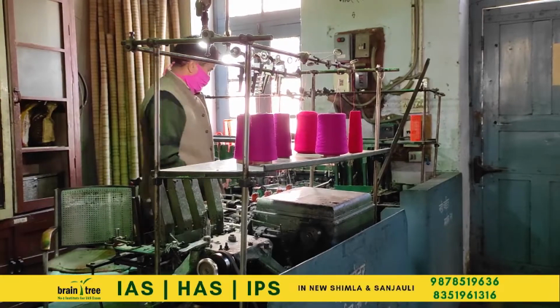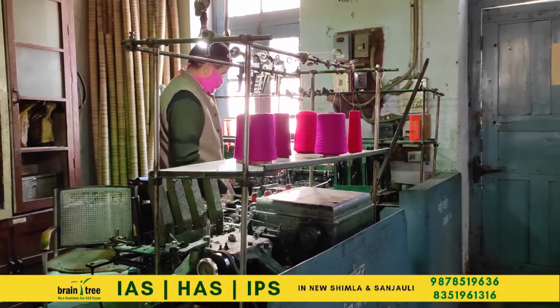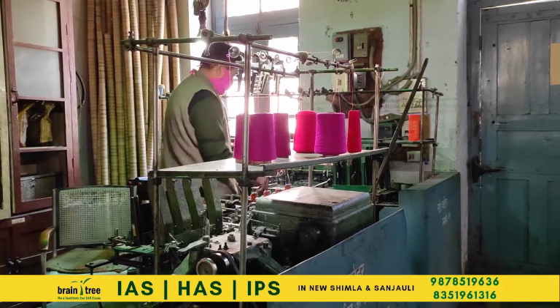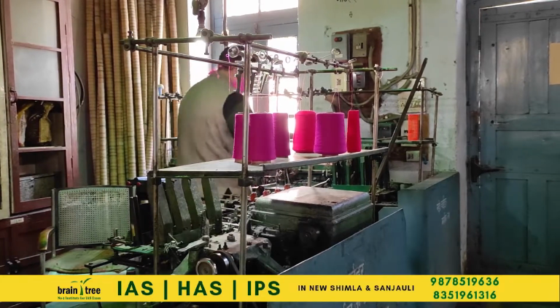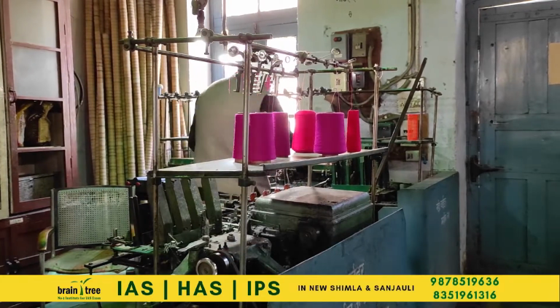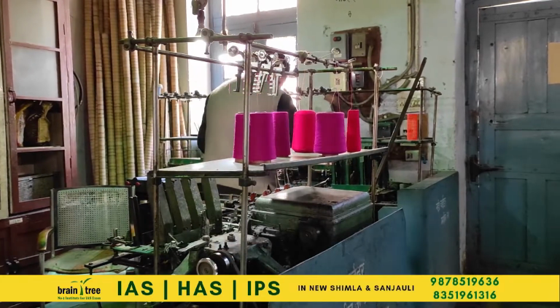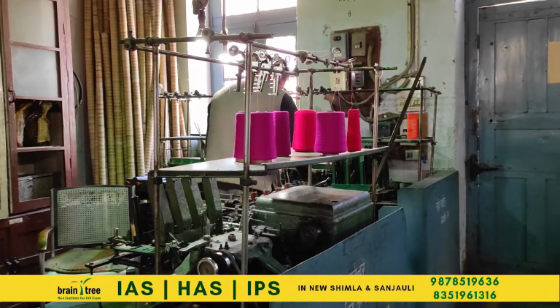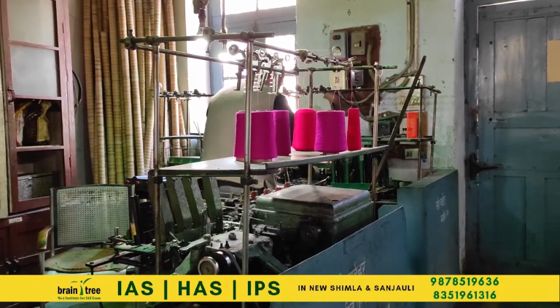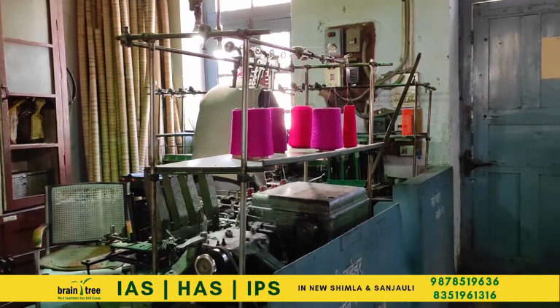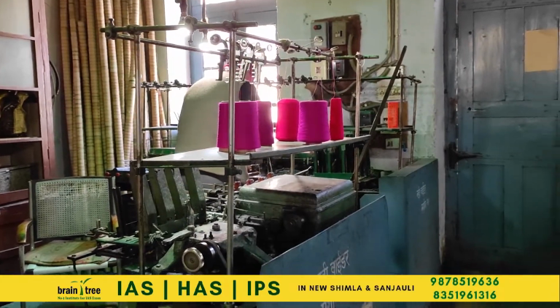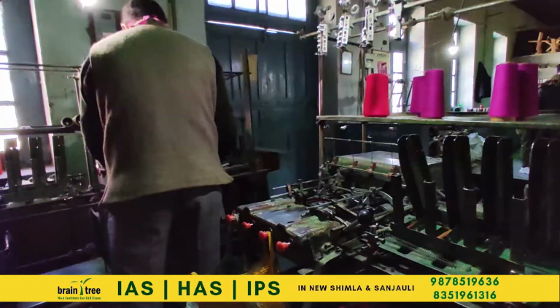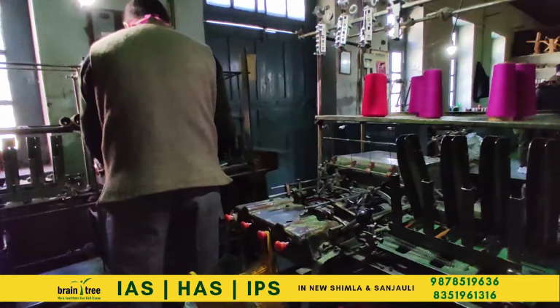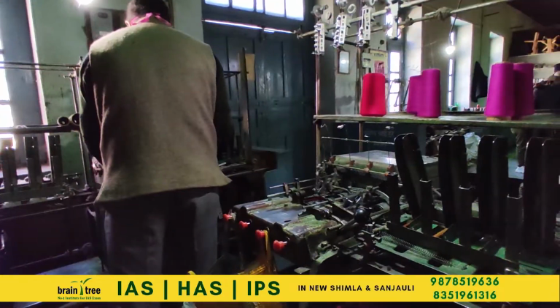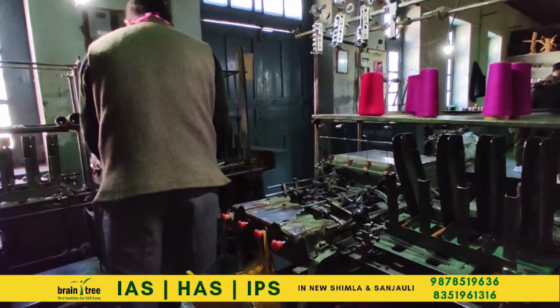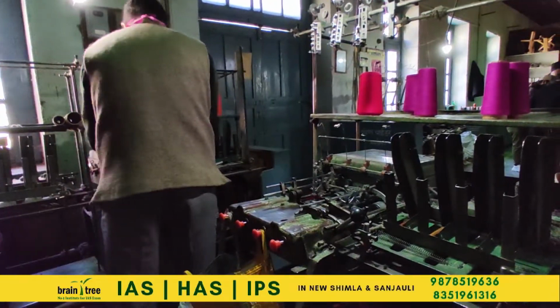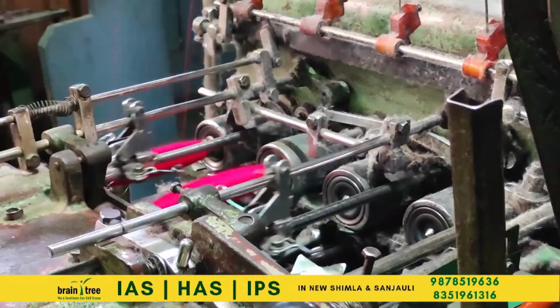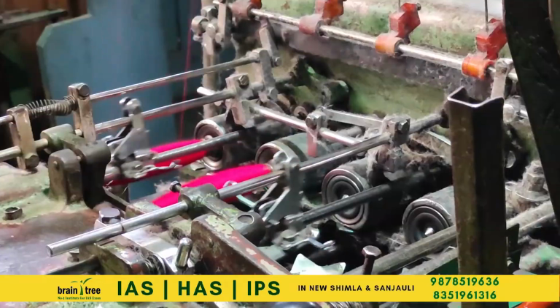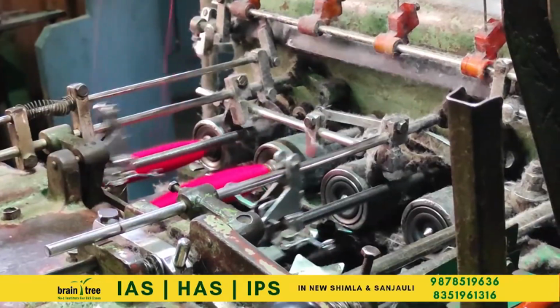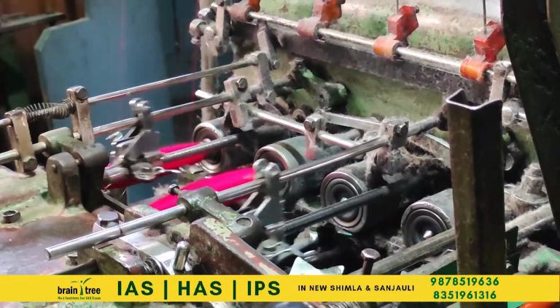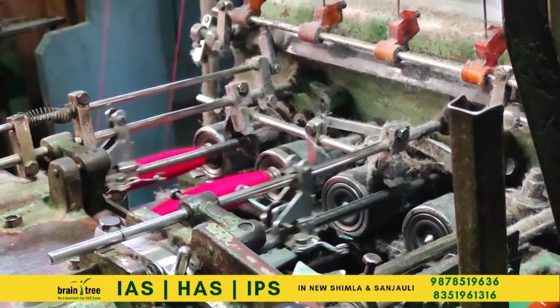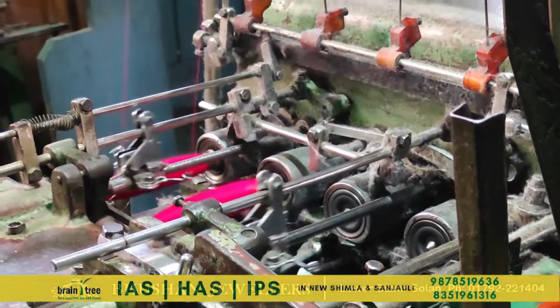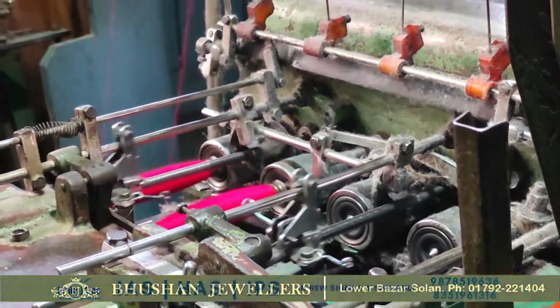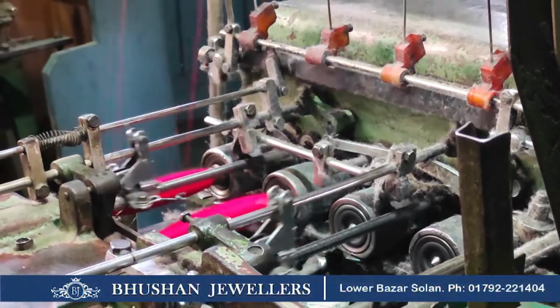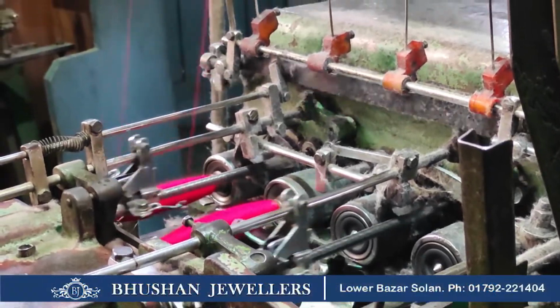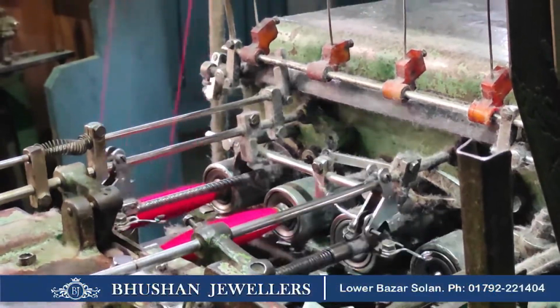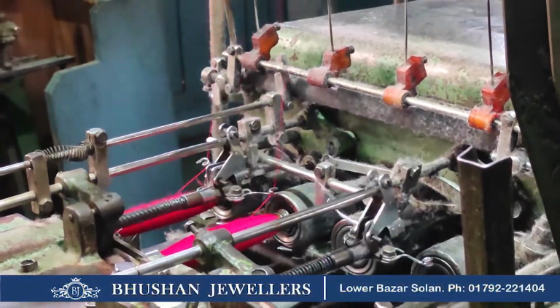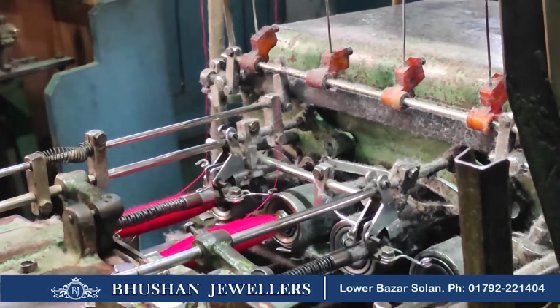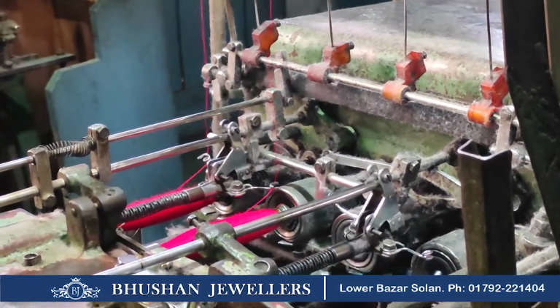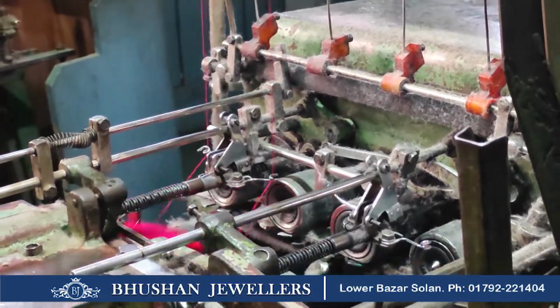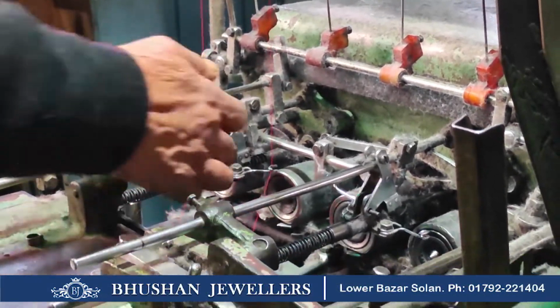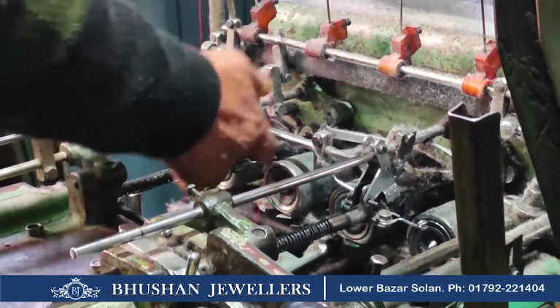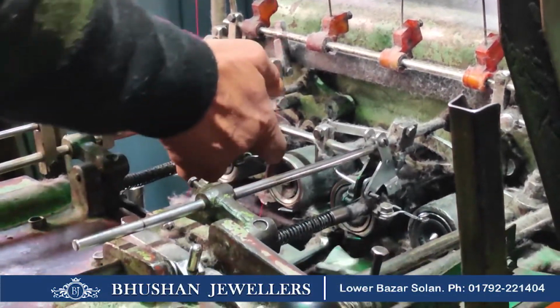This machine is called Nadi Vider. It is used for spinning yarns into rolls, which ultimately speeds up the whole process.